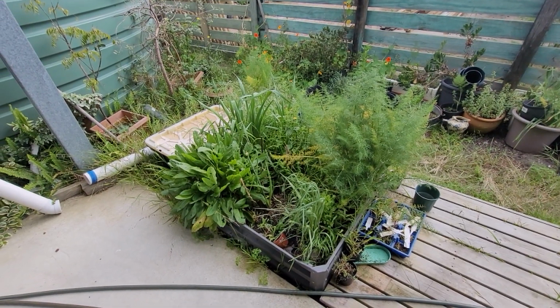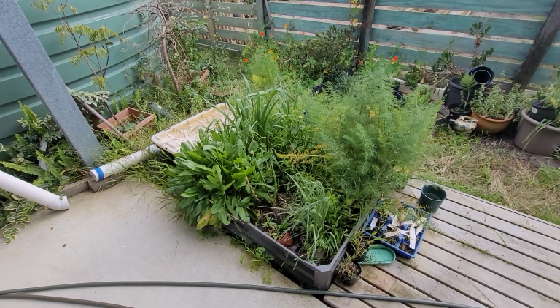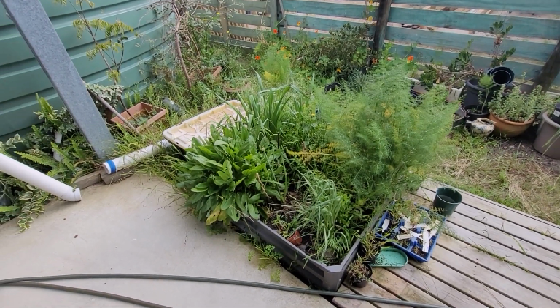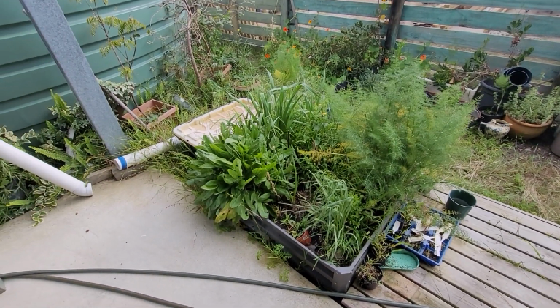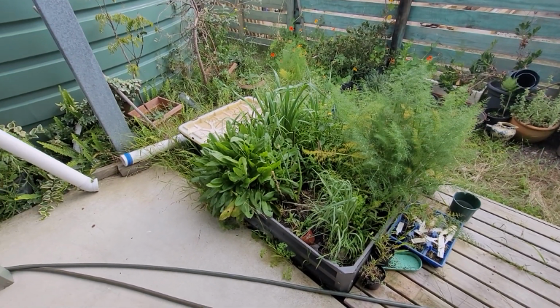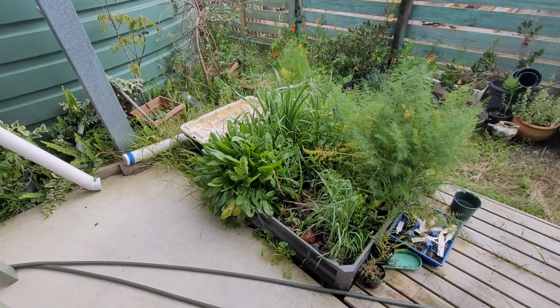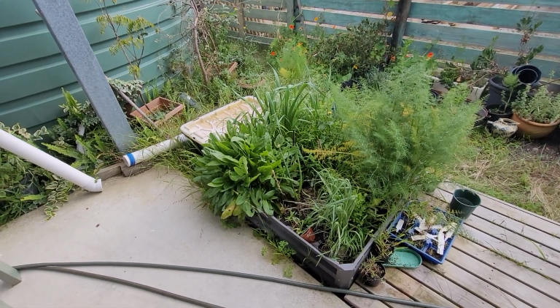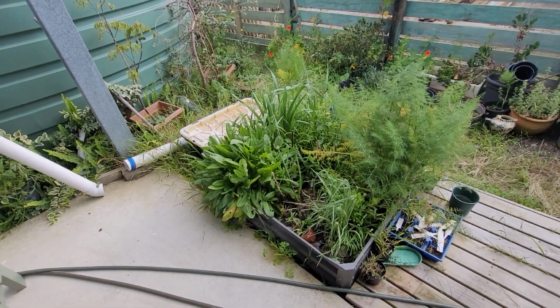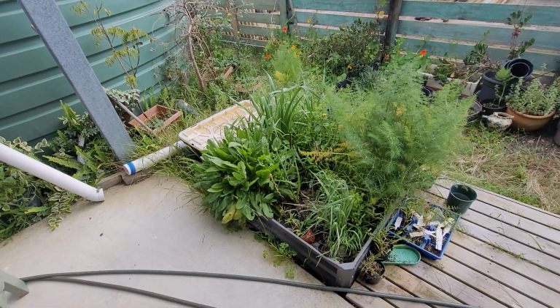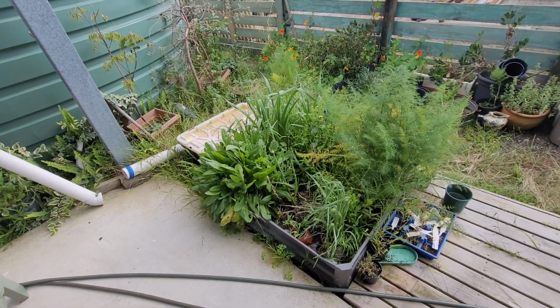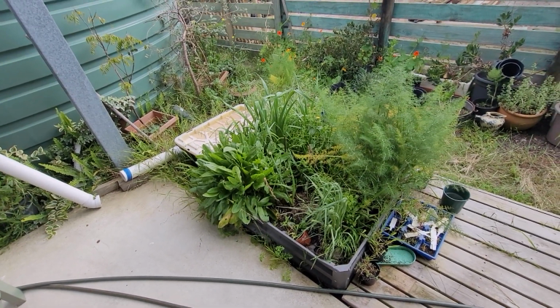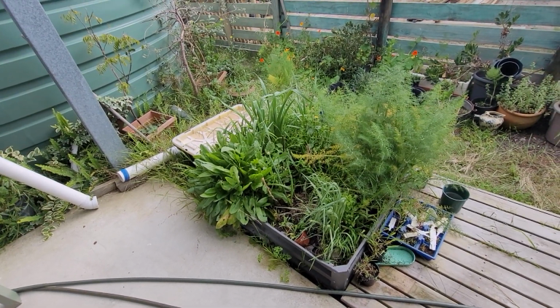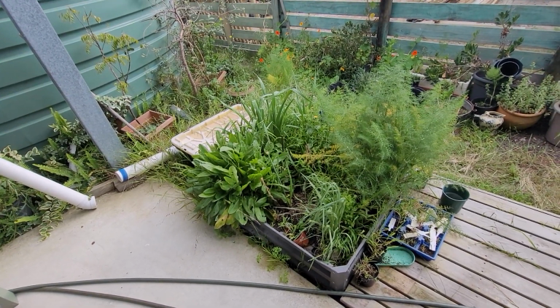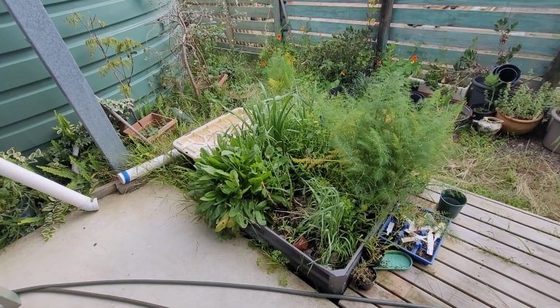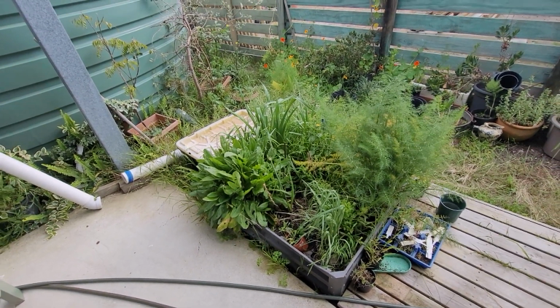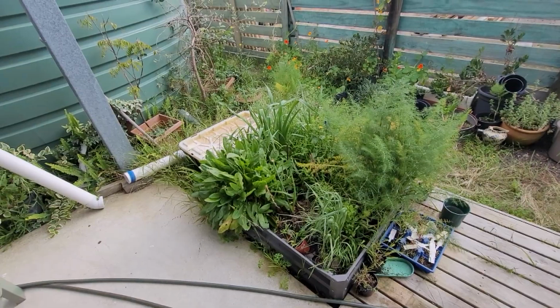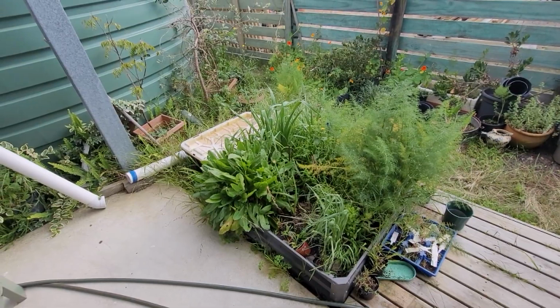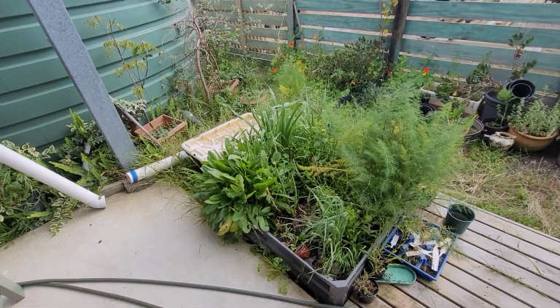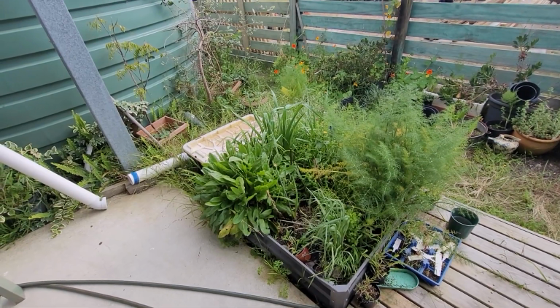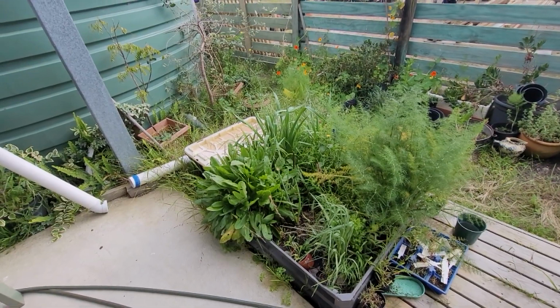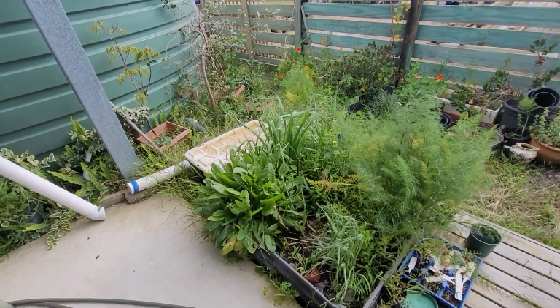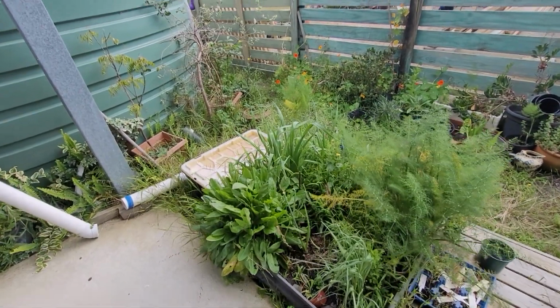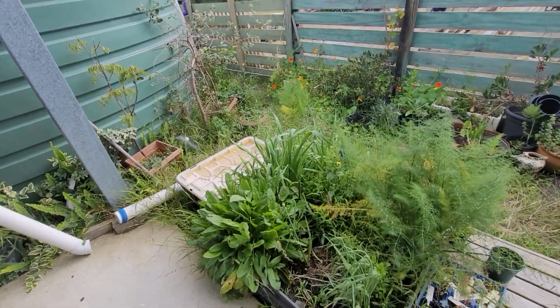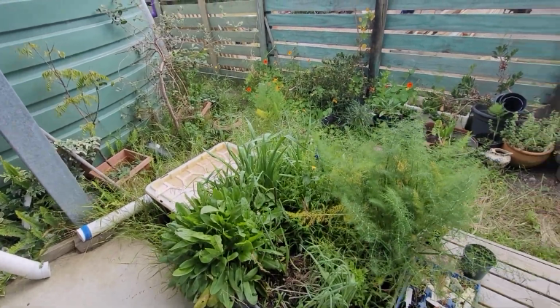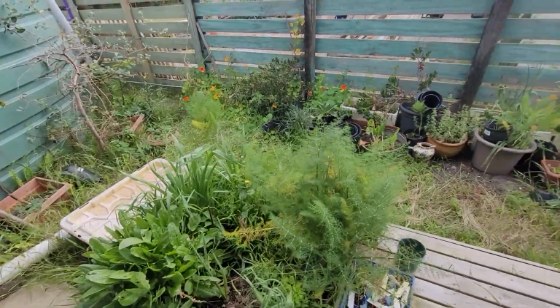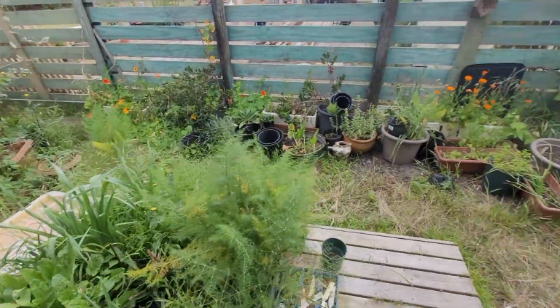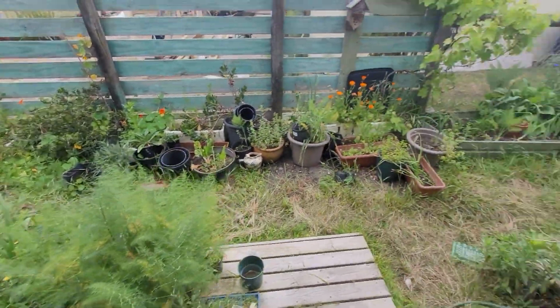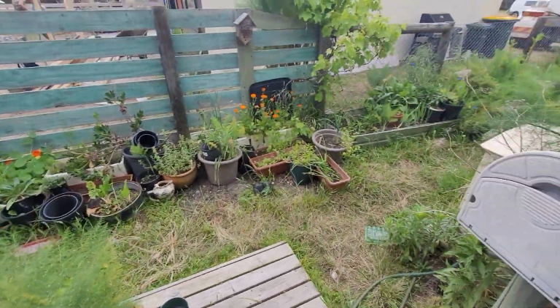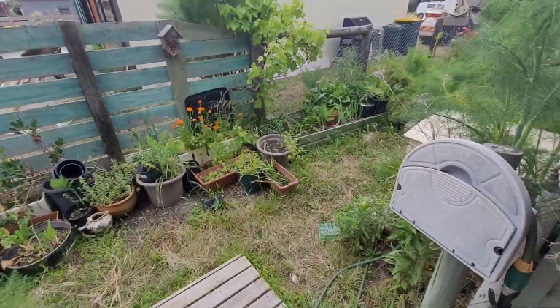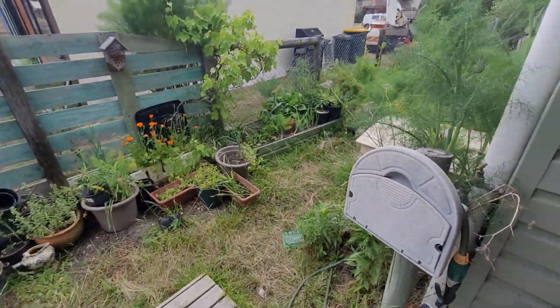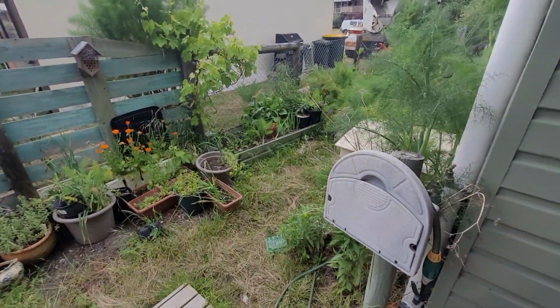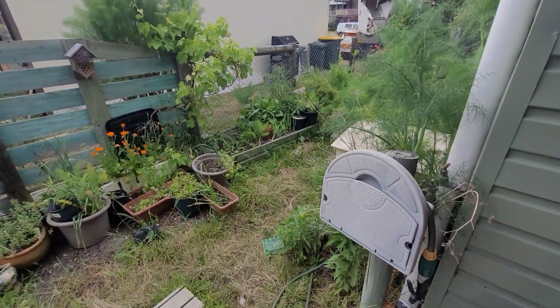G'day everyone, how are you all going? Welcome to day 710. I looked at my bees and my beehive. What a beautiful morning. Absolutely gorgeous.